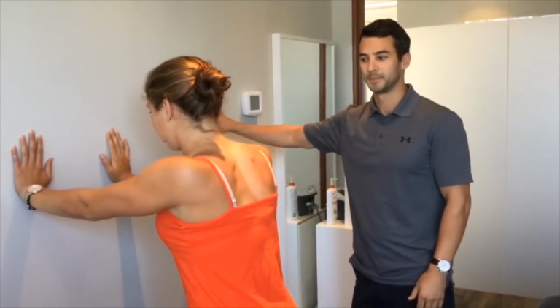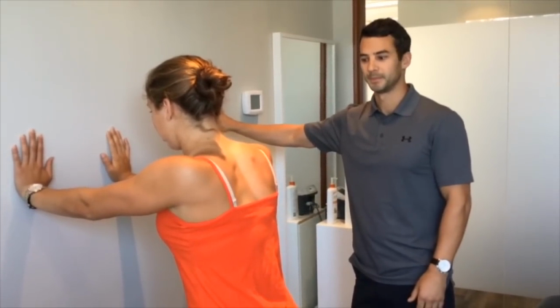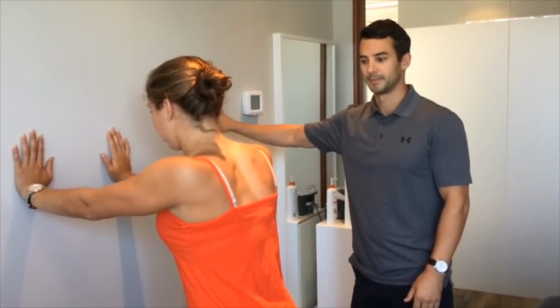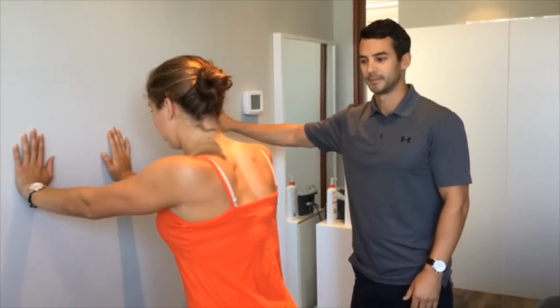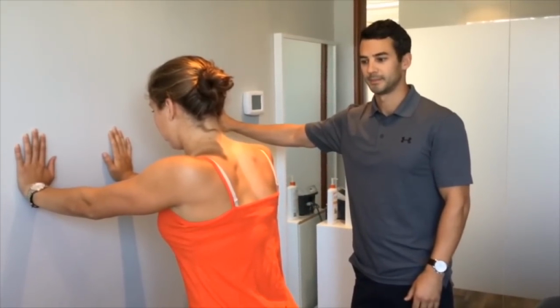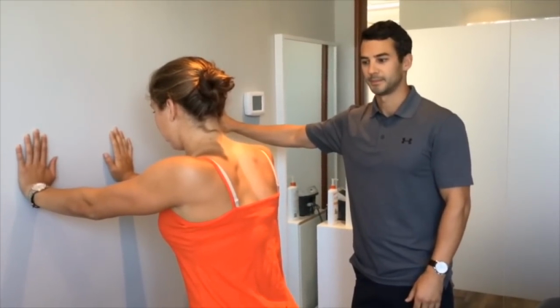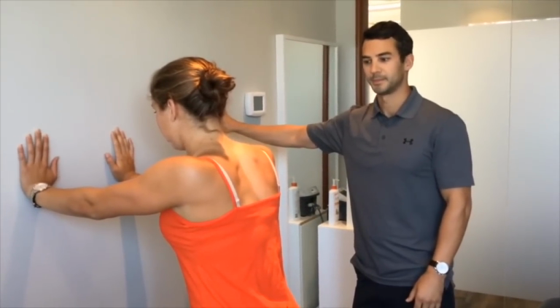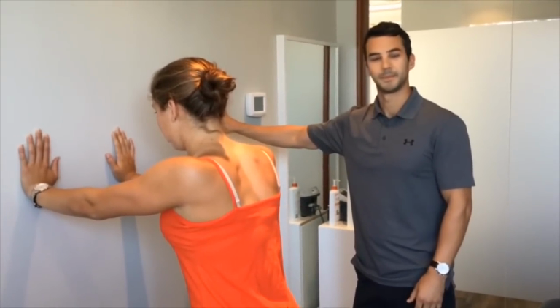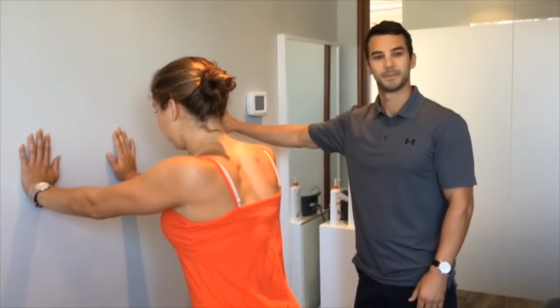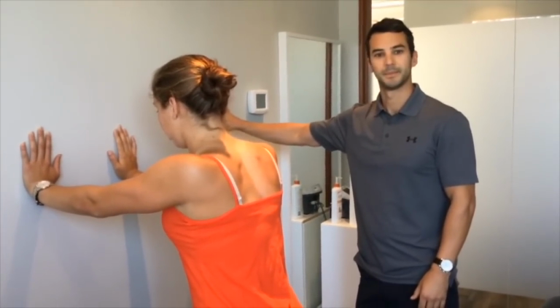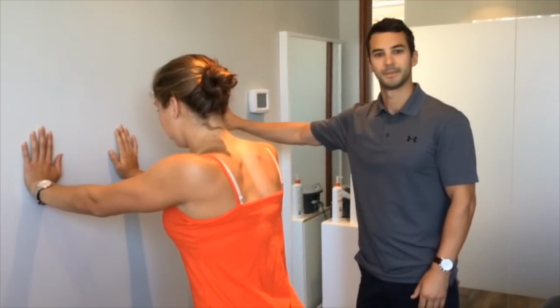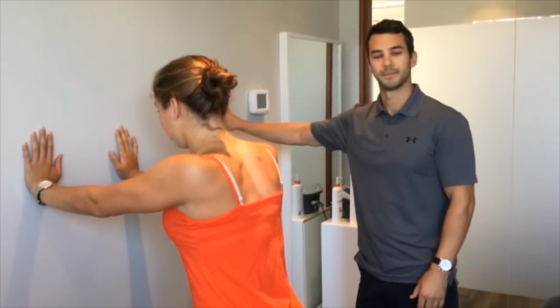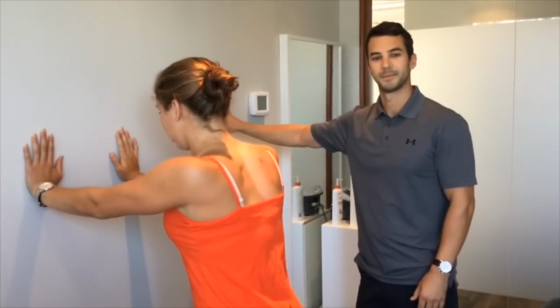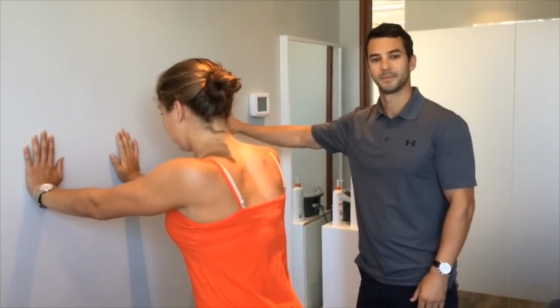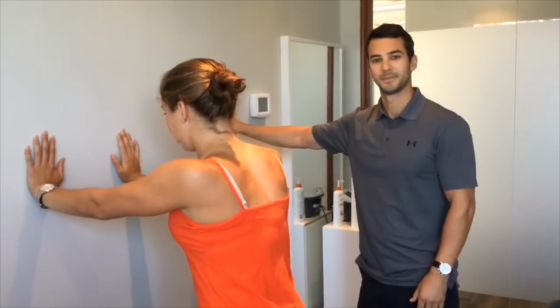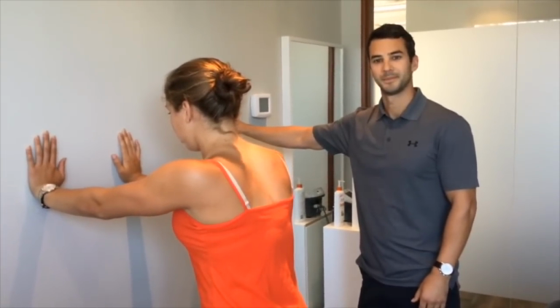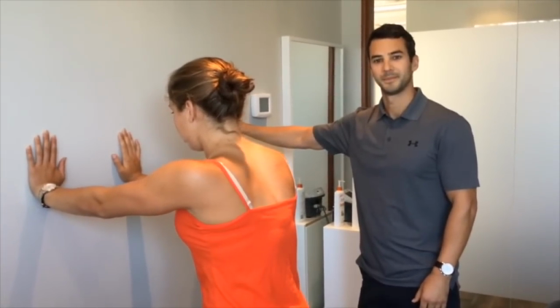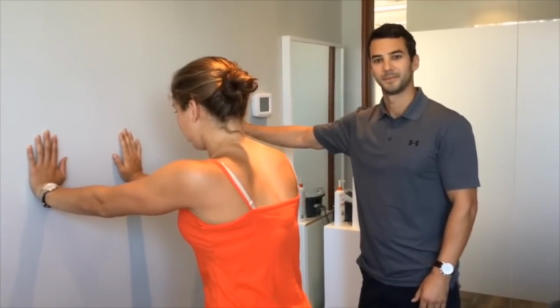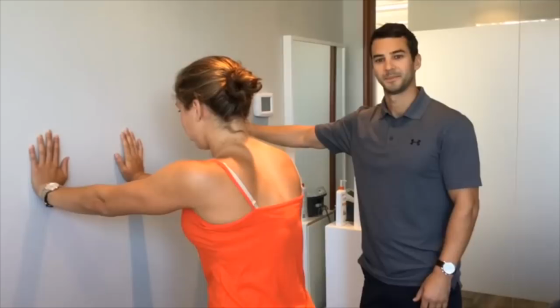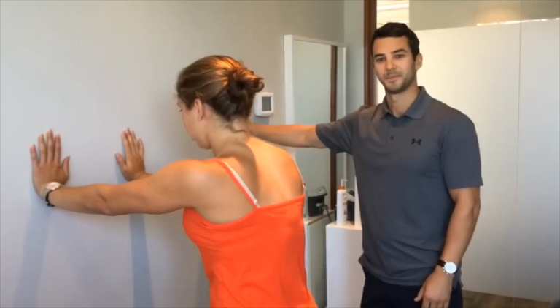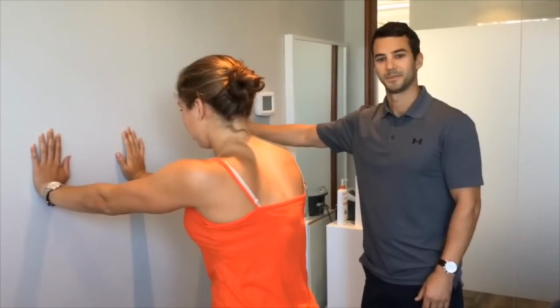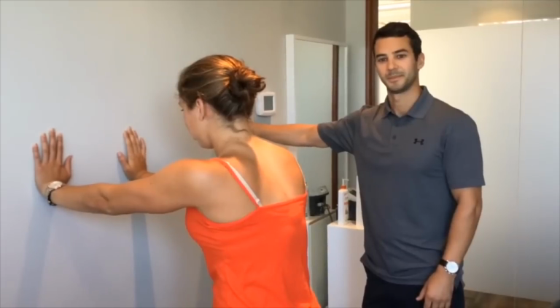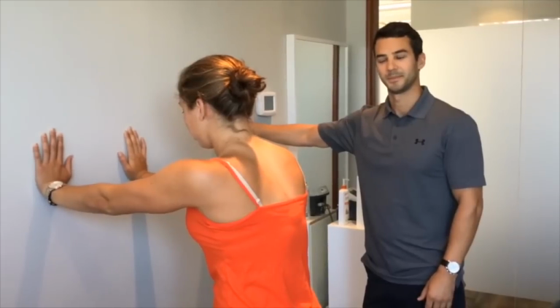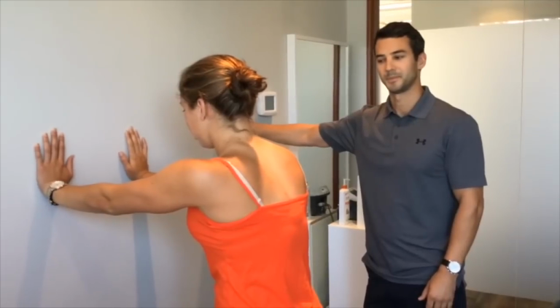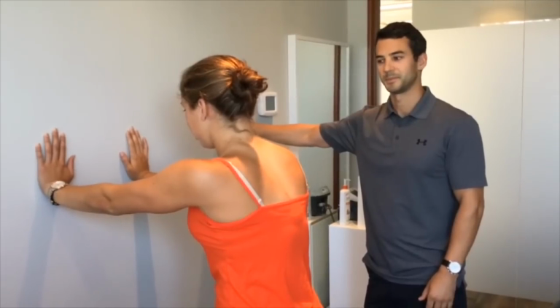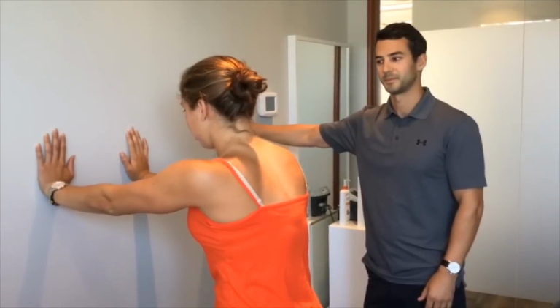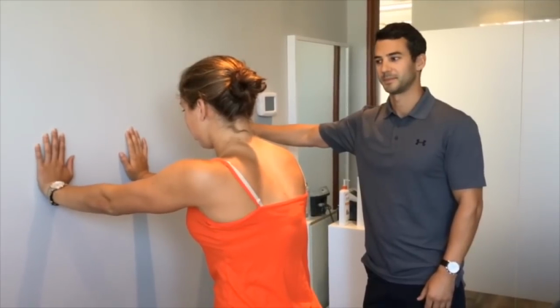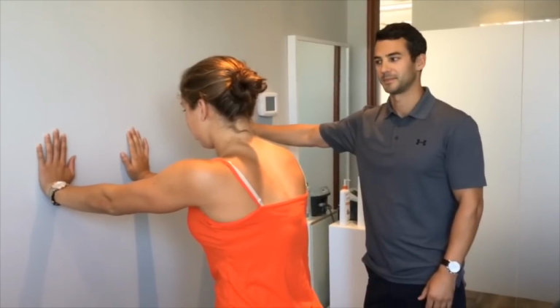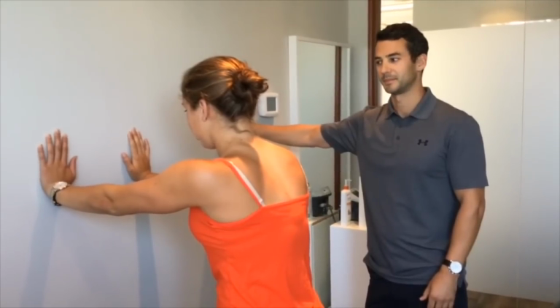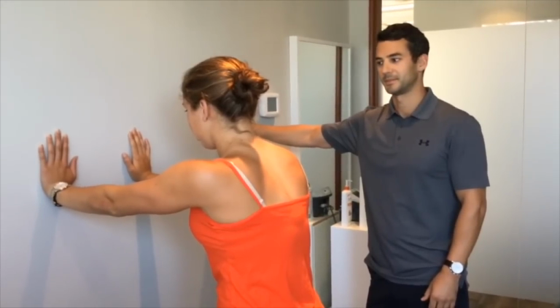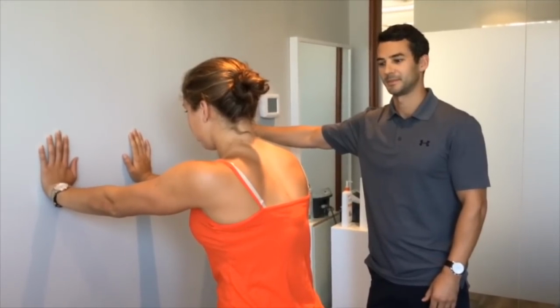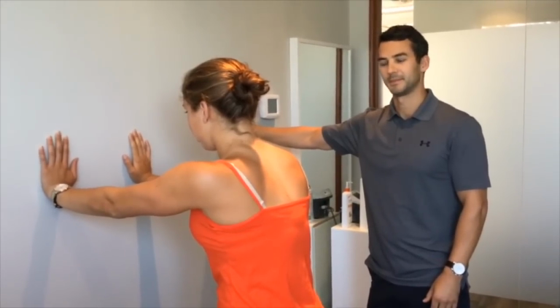If you have any other questions, check us out online at www.body-works.ca.